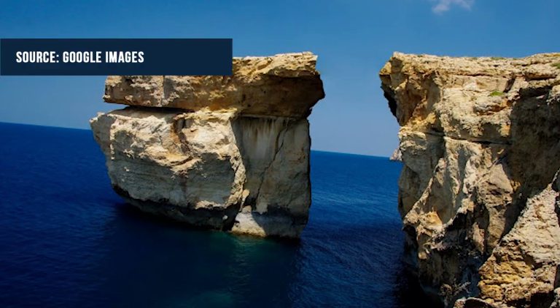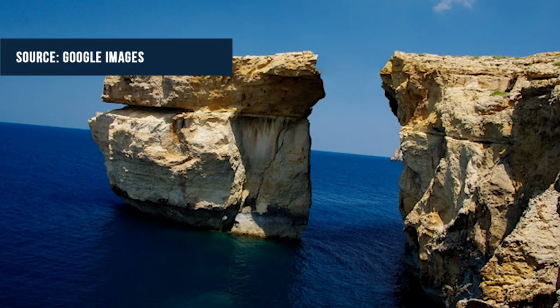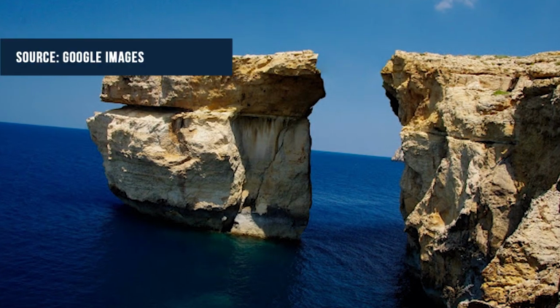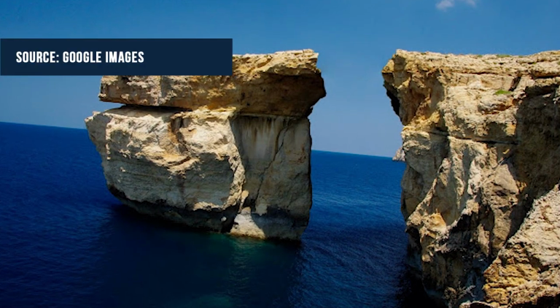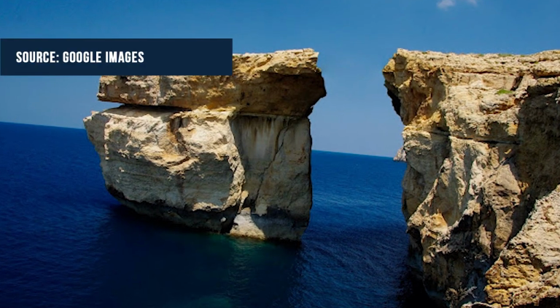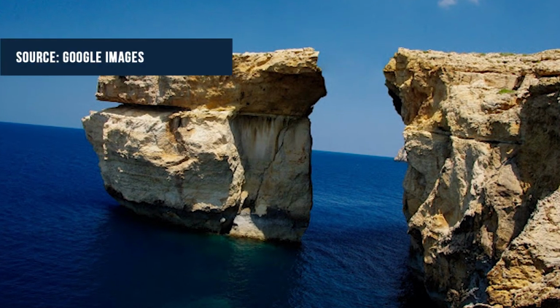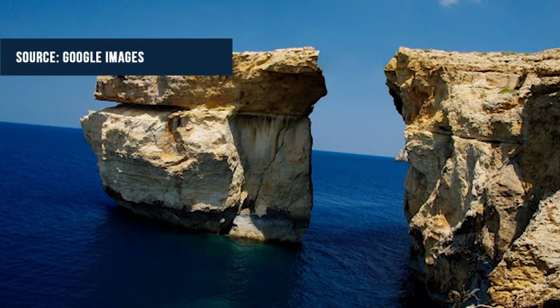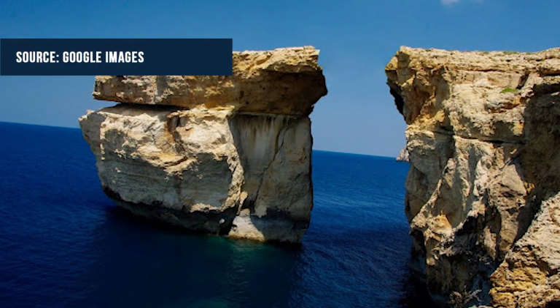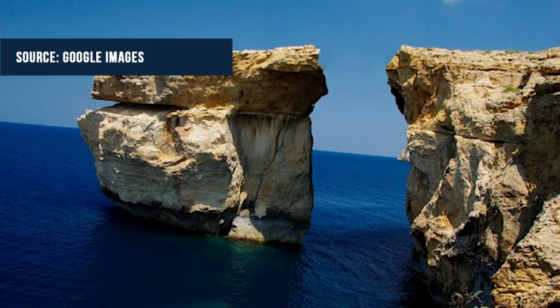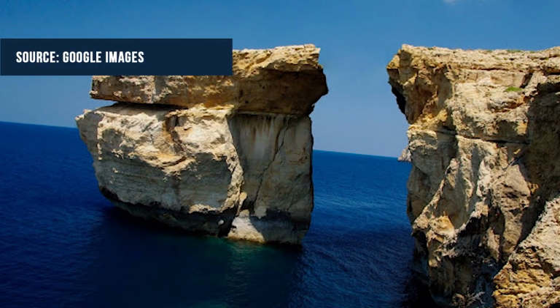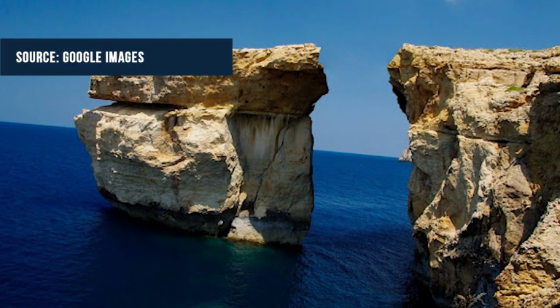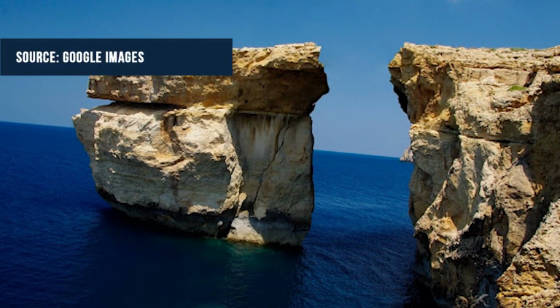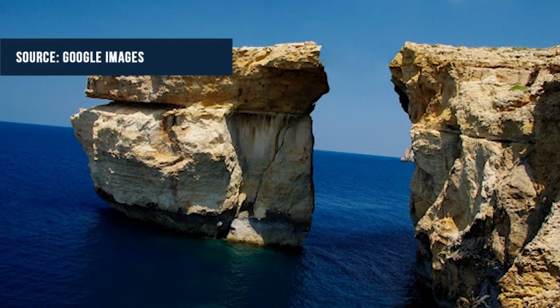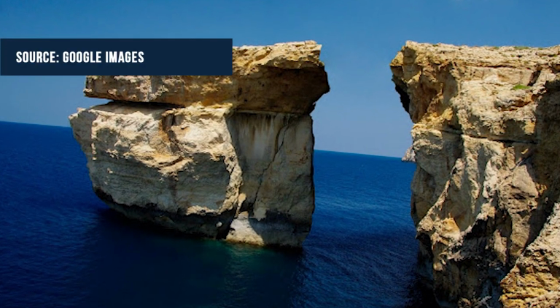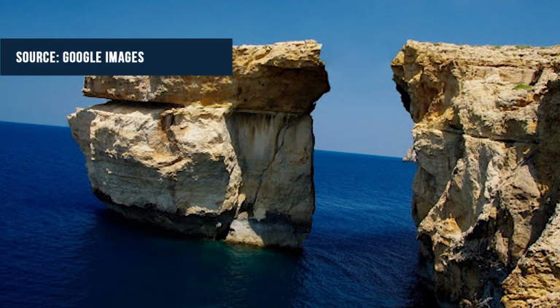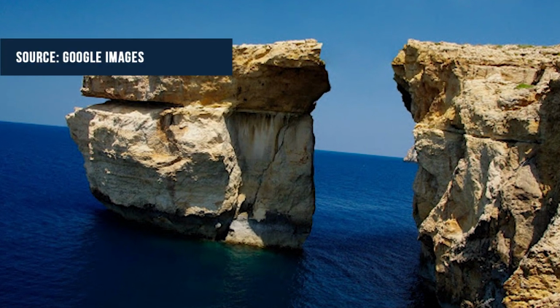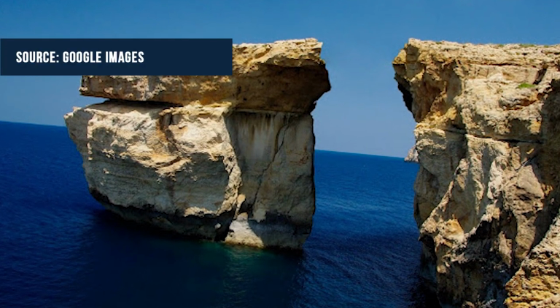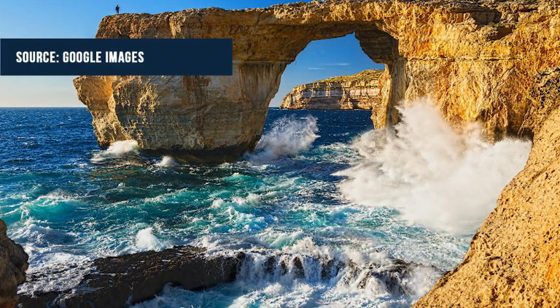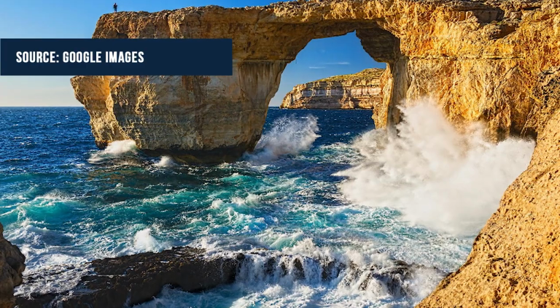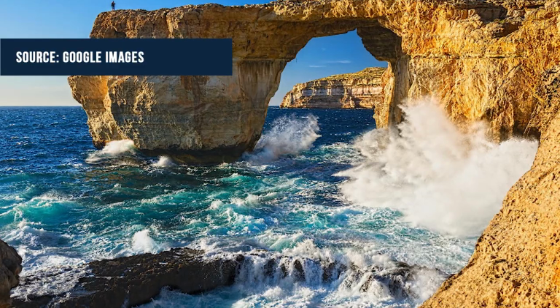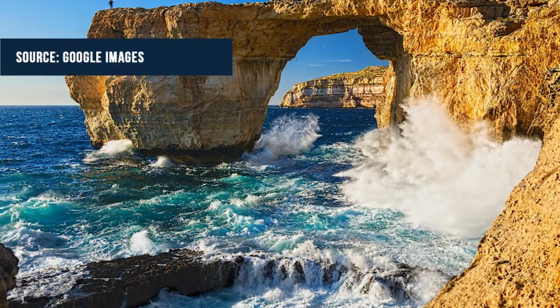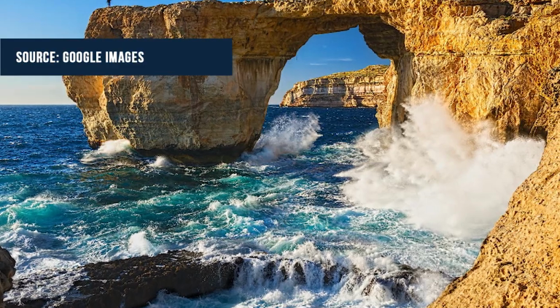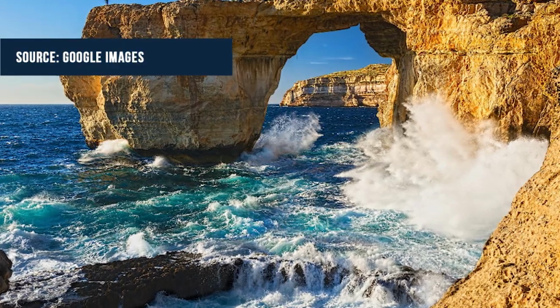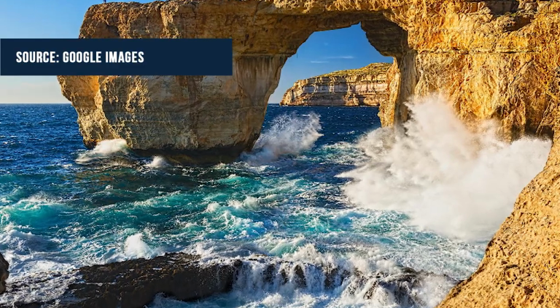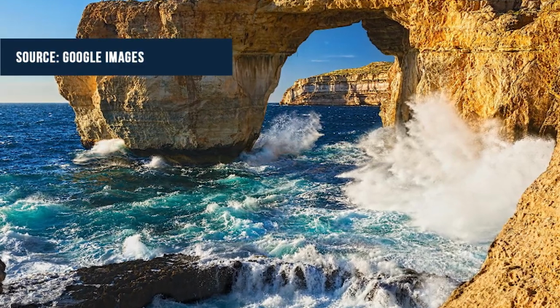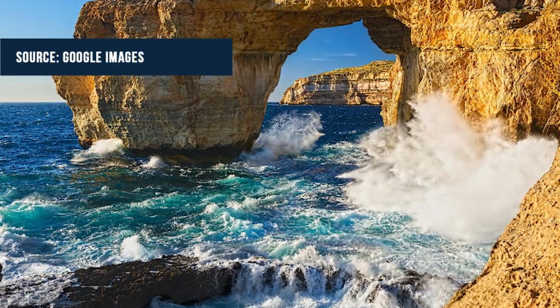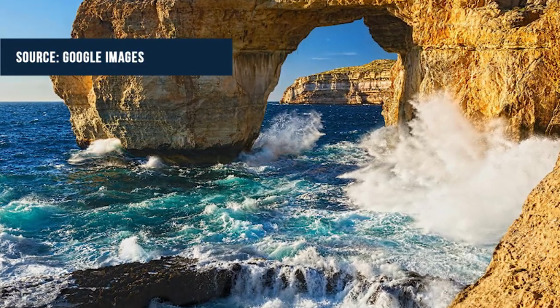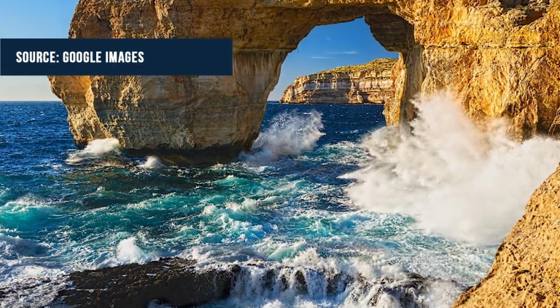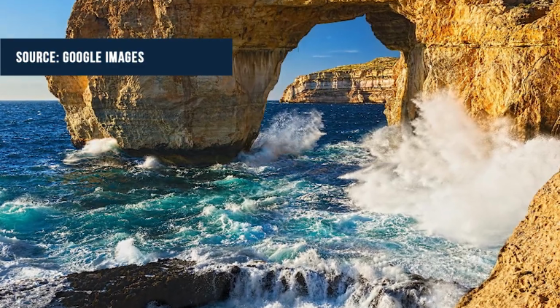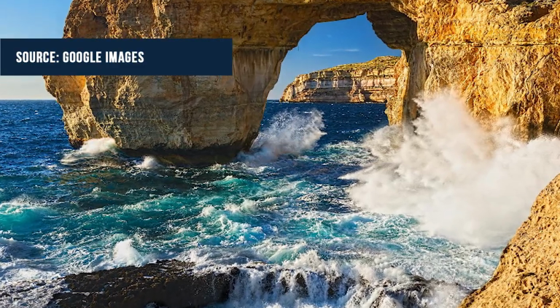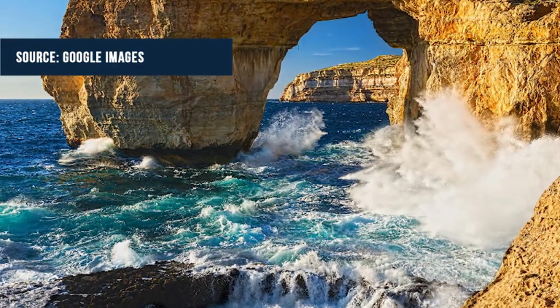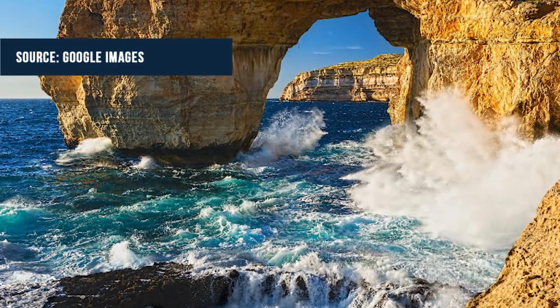This week, the Azure Window finally collapsed into the sea, but it will be forever remembered by the people of Malta.